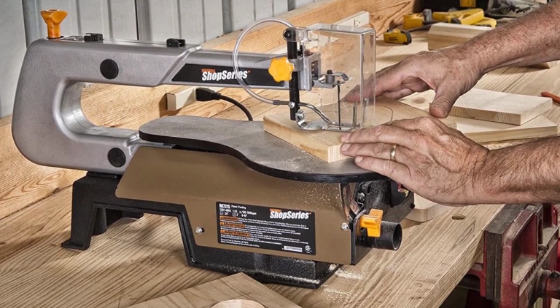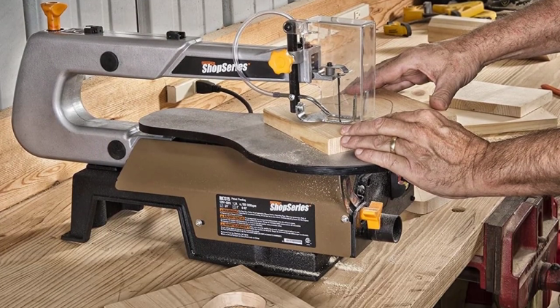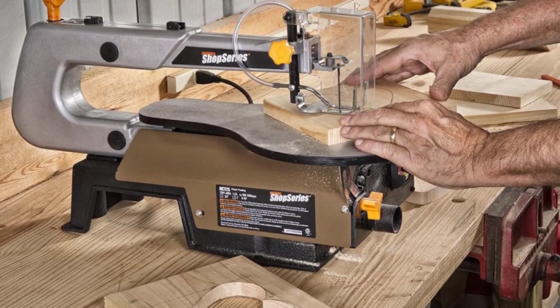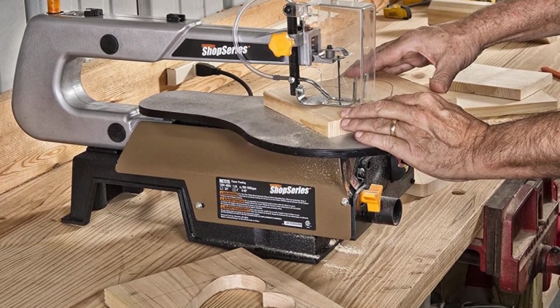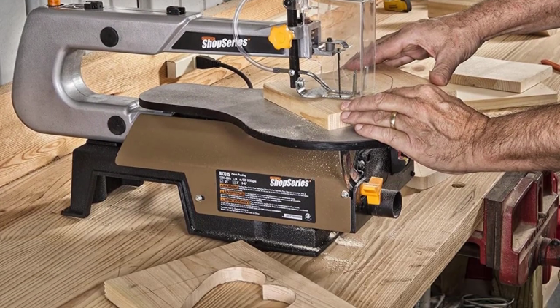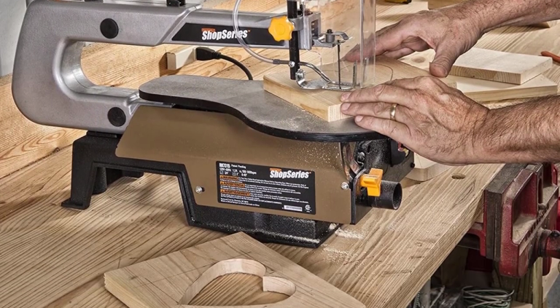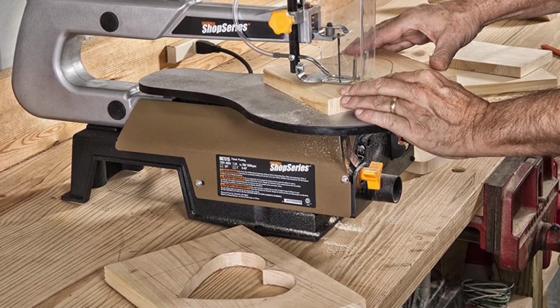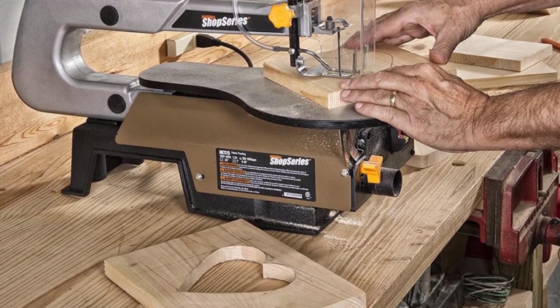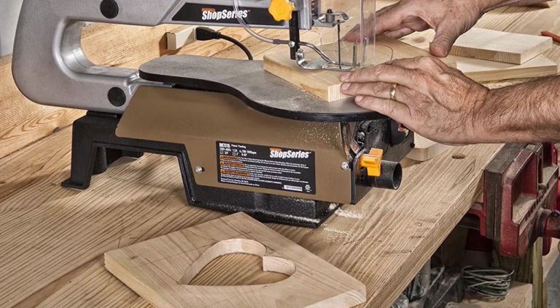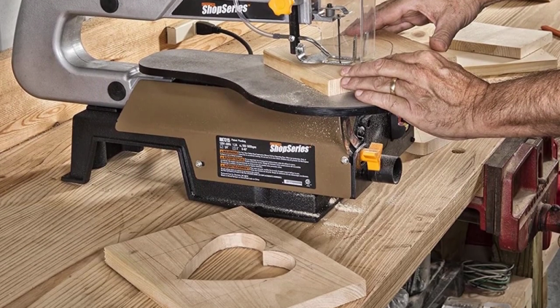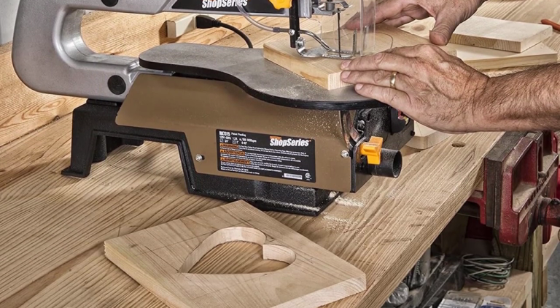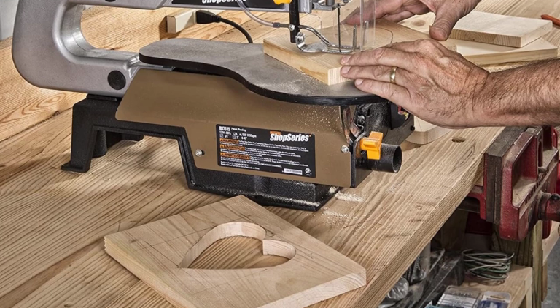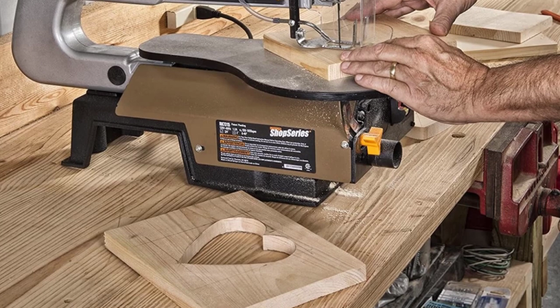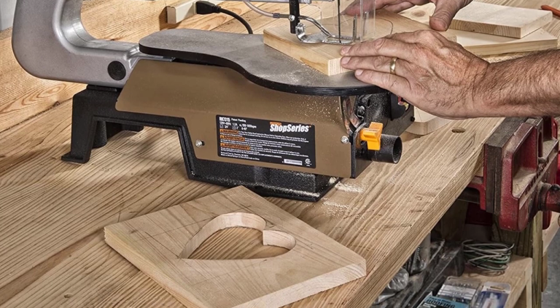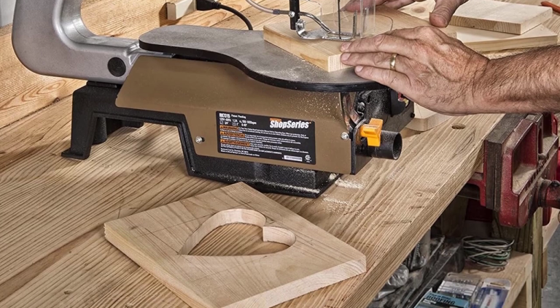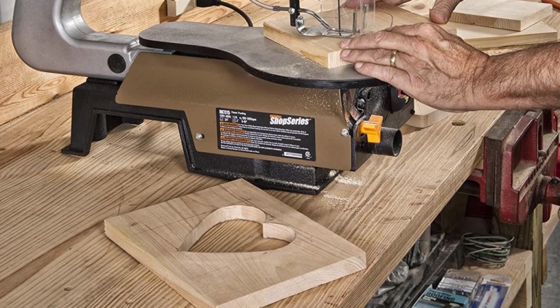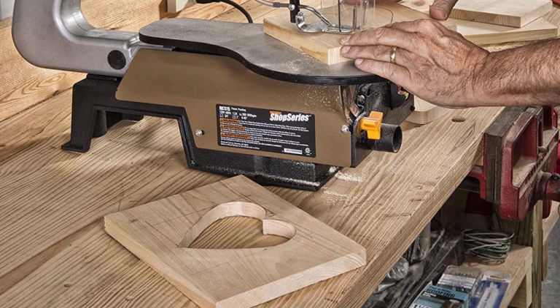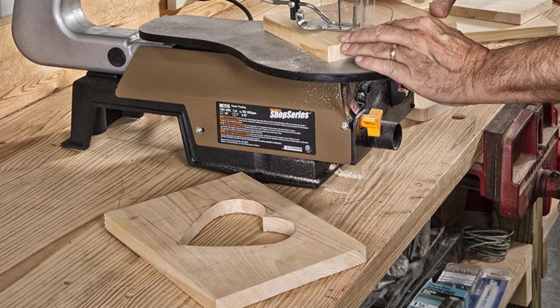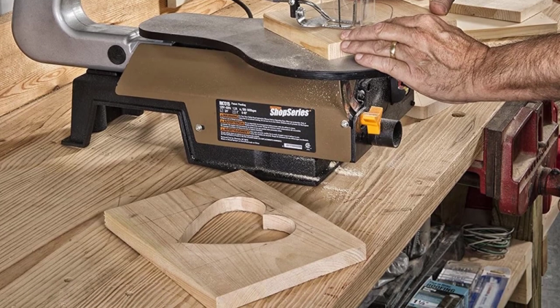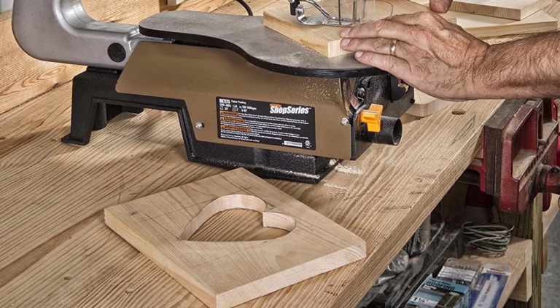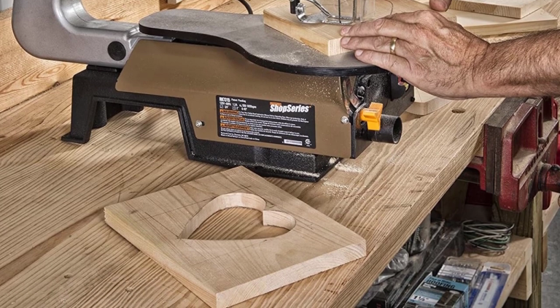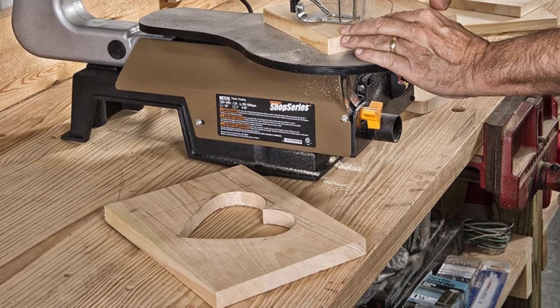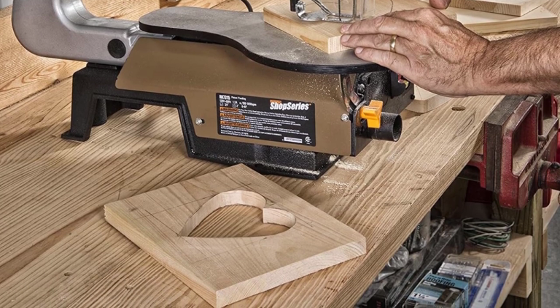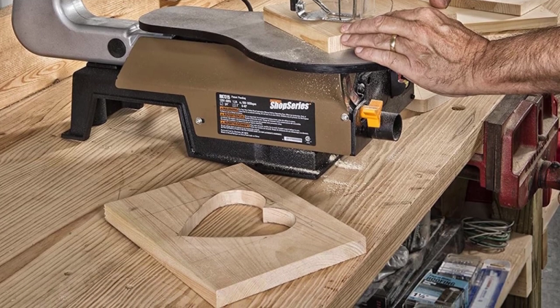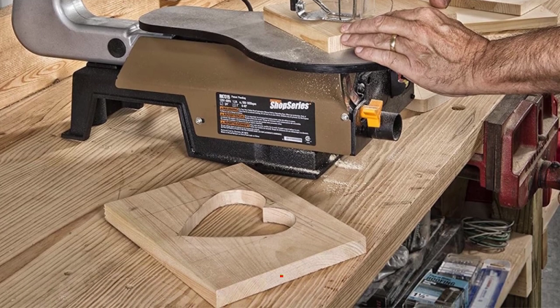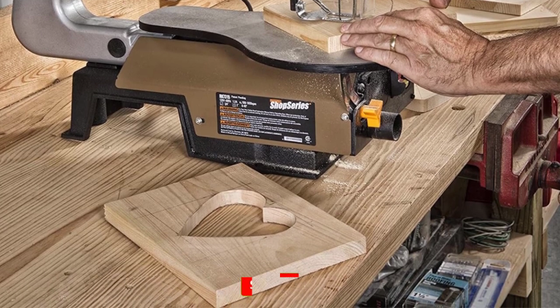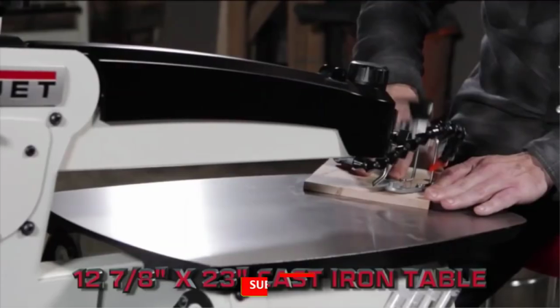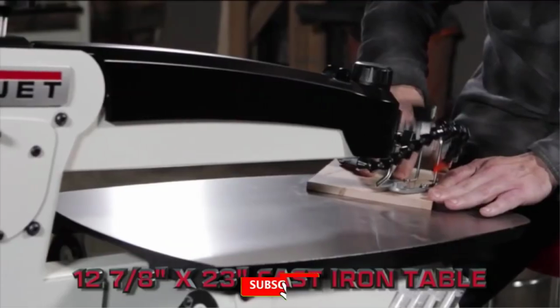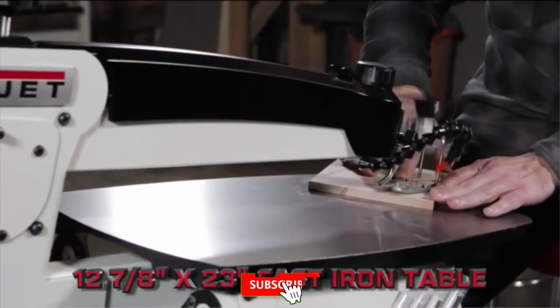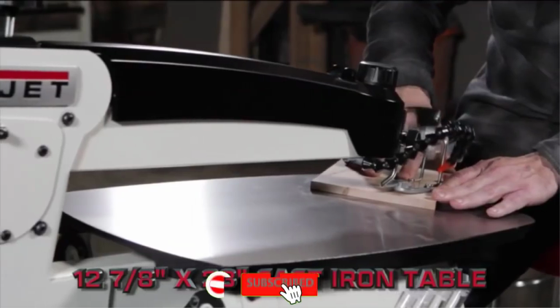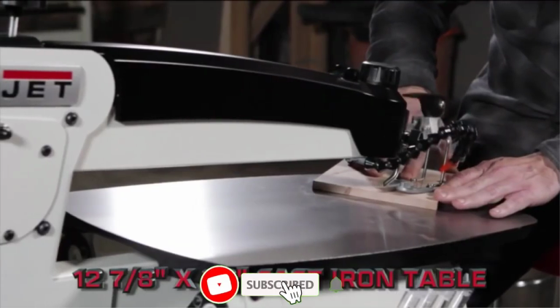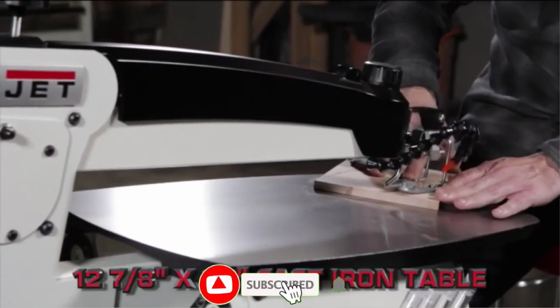There are many products available to help you choose the best scroll saw, each with different characteristics, benefits, and price.